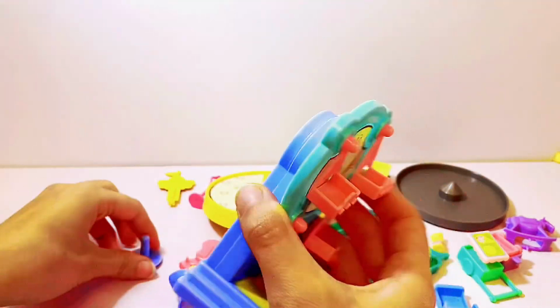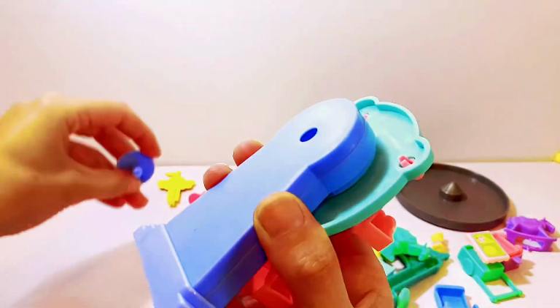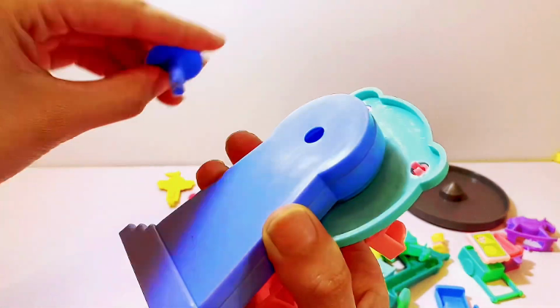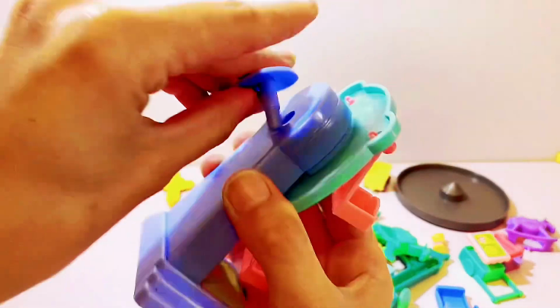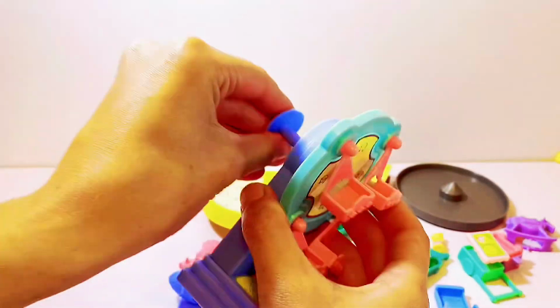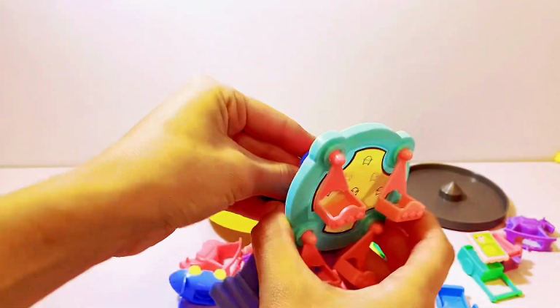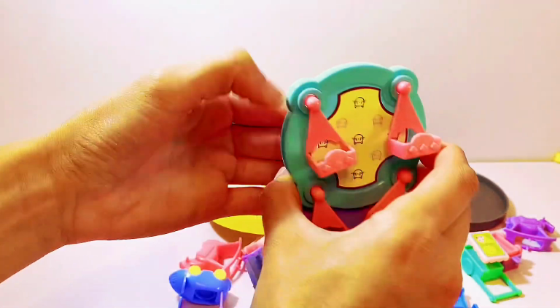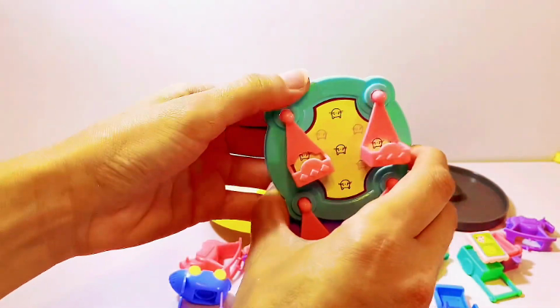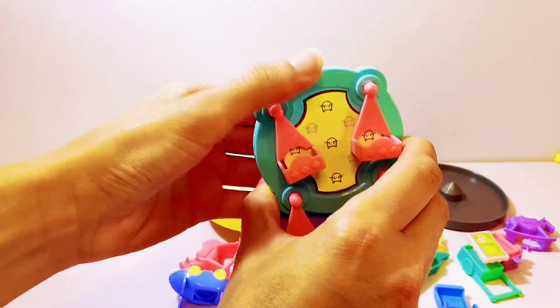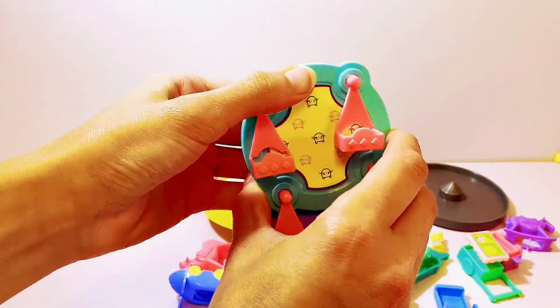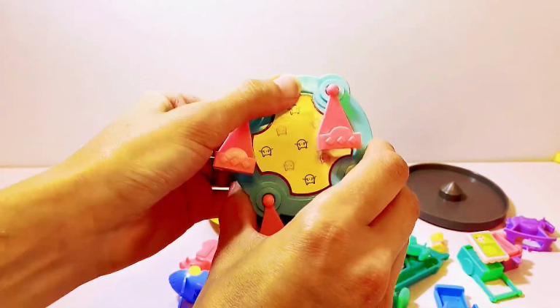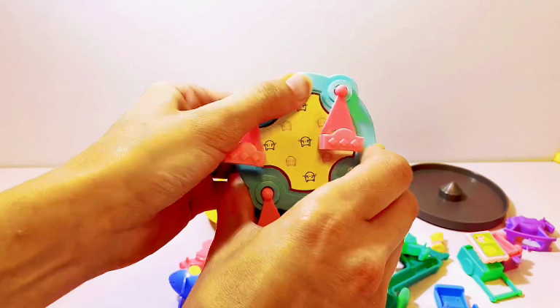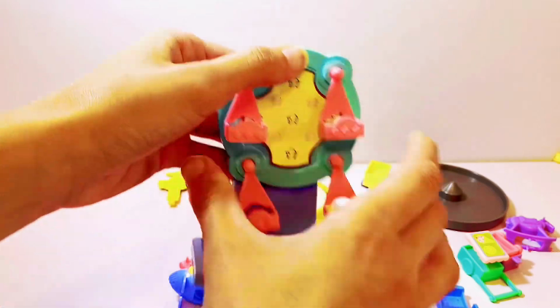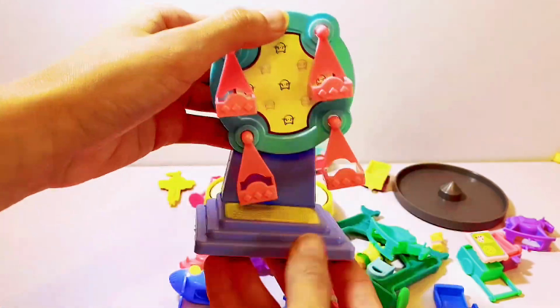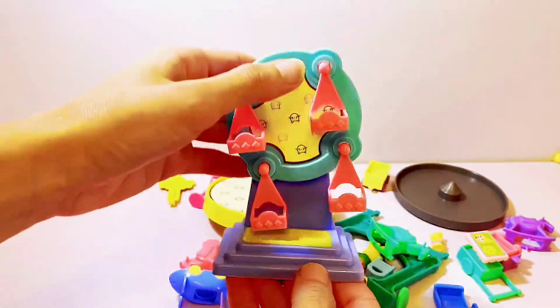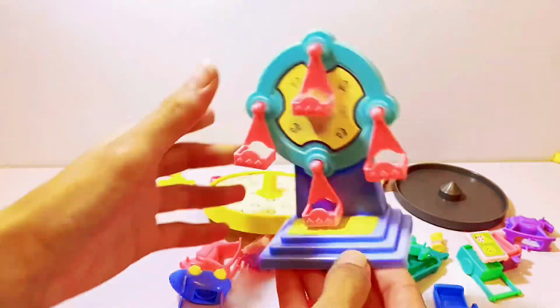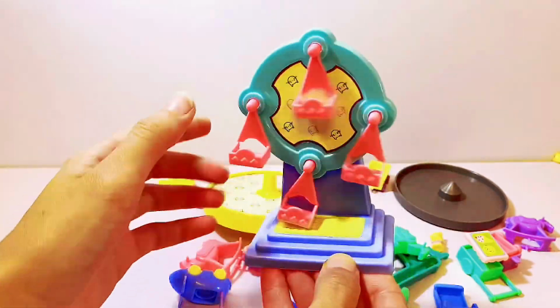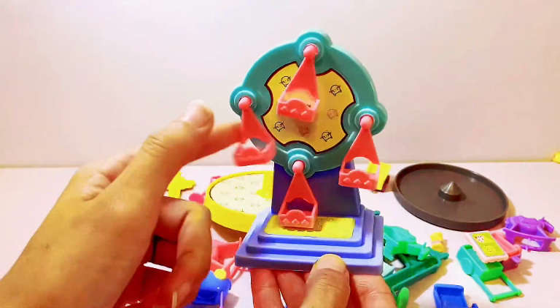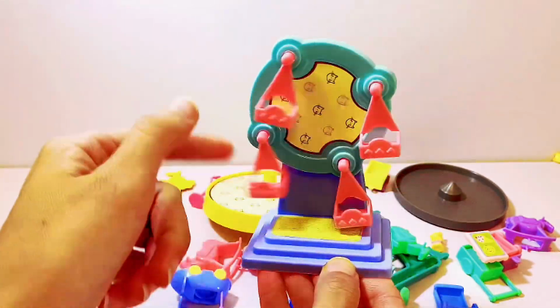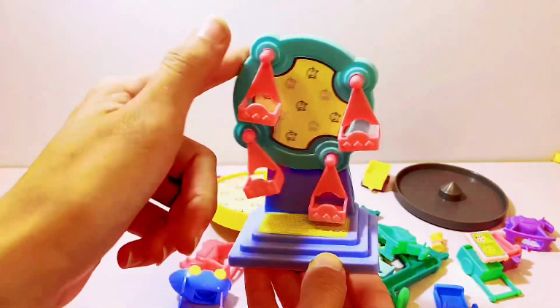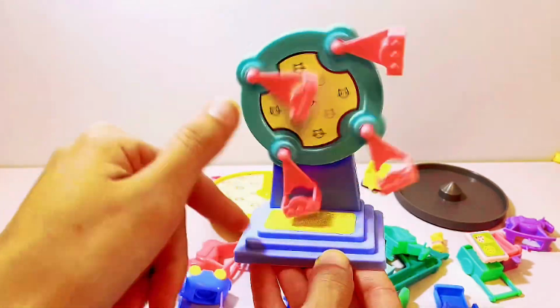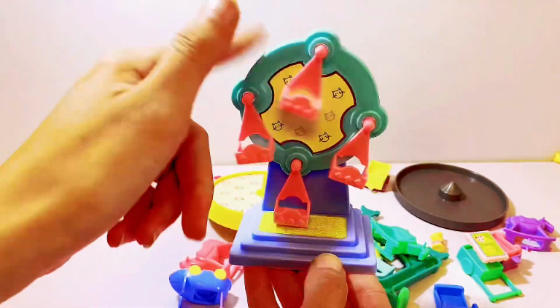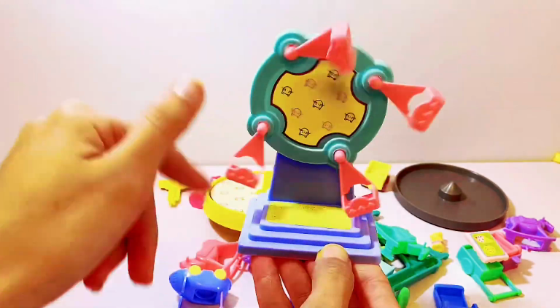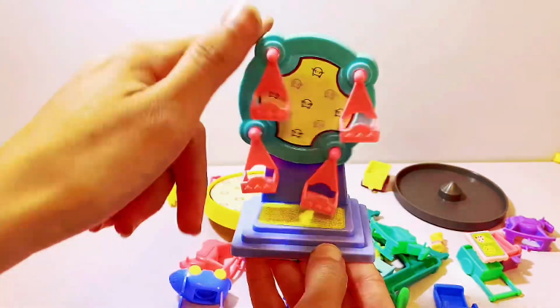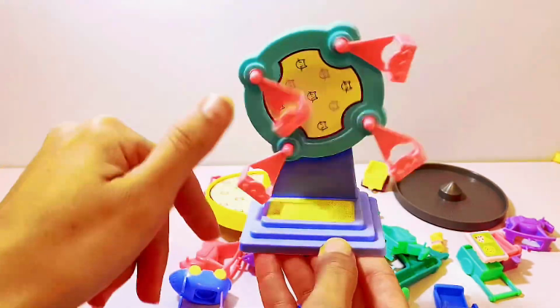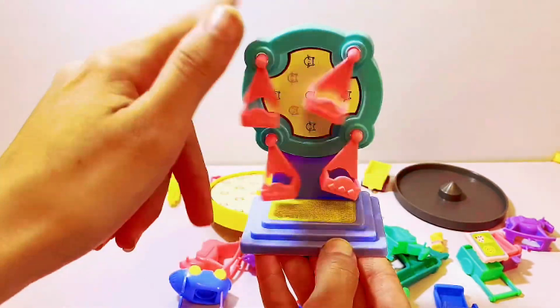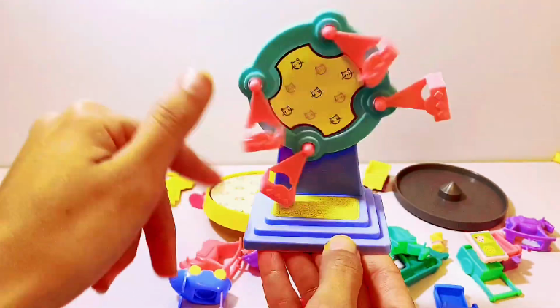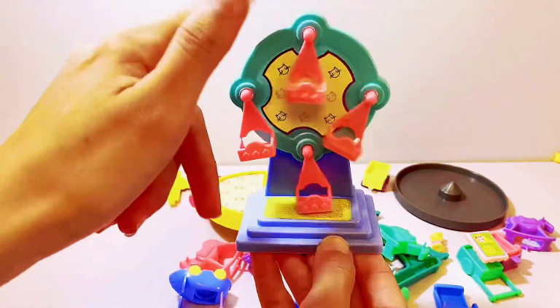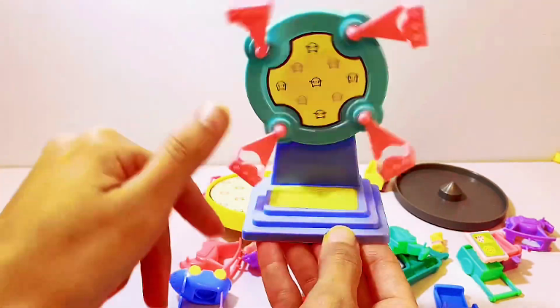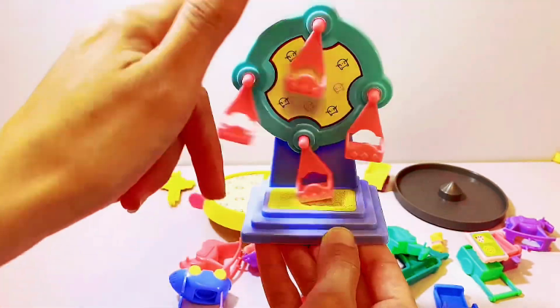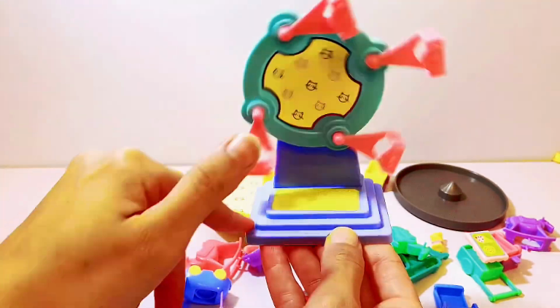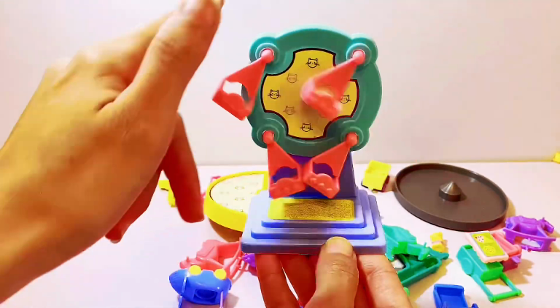Let's snap them together like this. Wow, look, it's a ferris wheel! I like that.